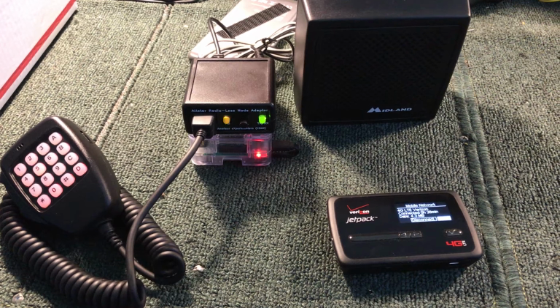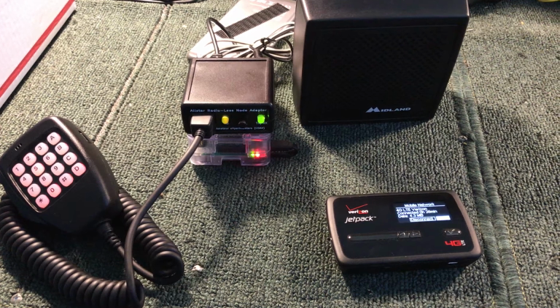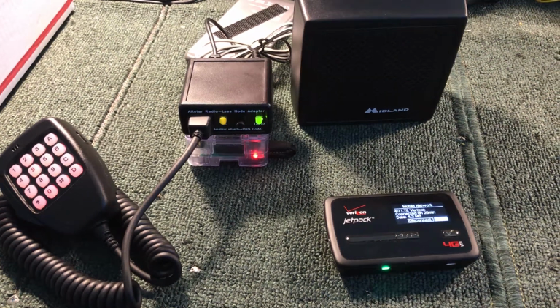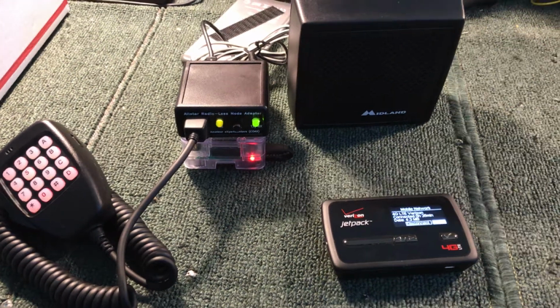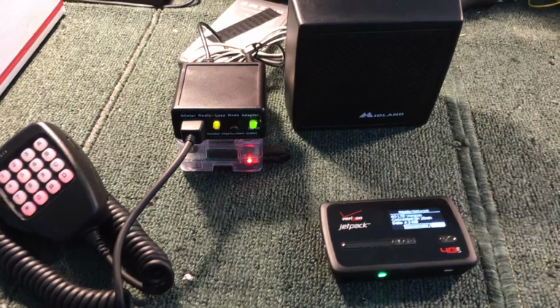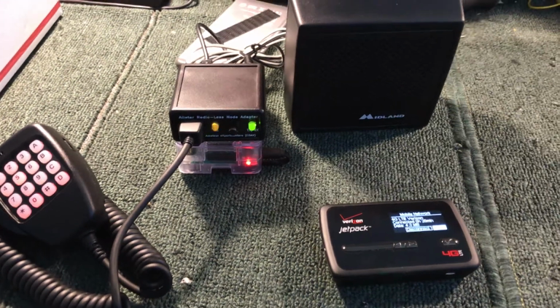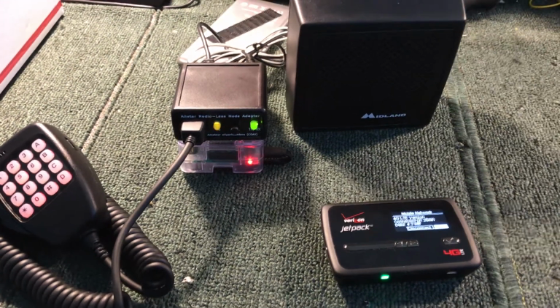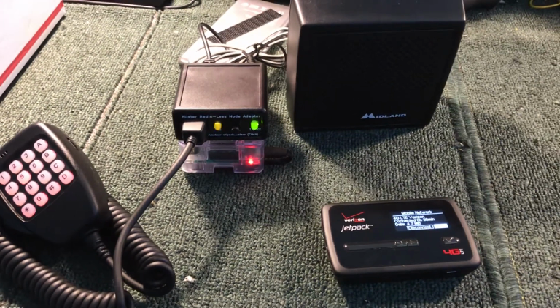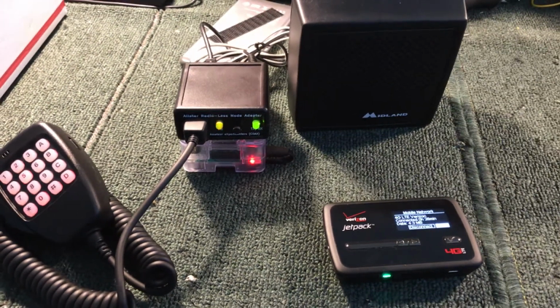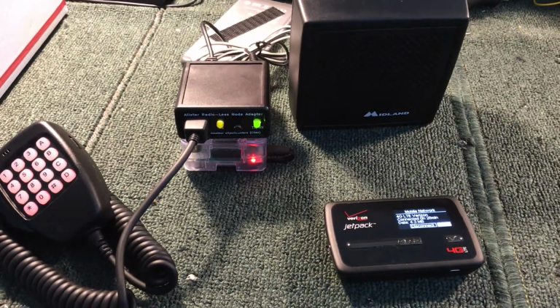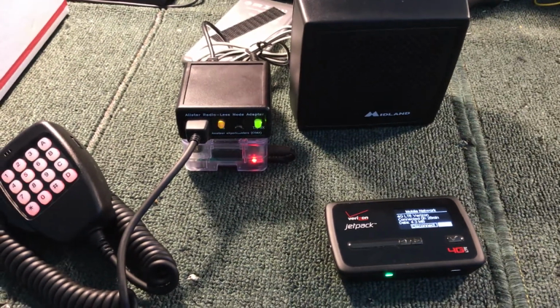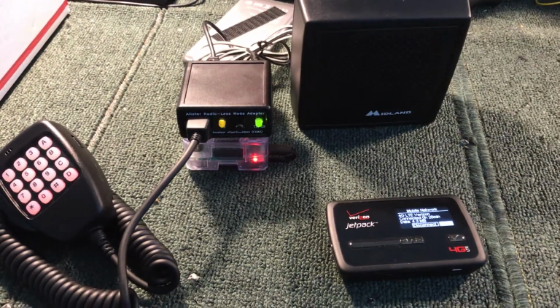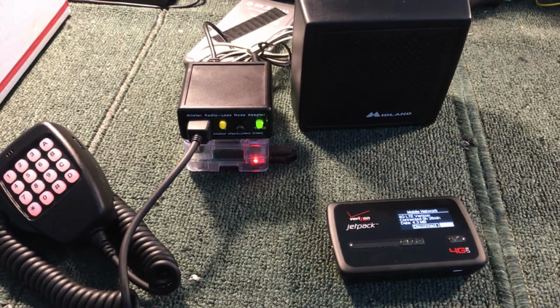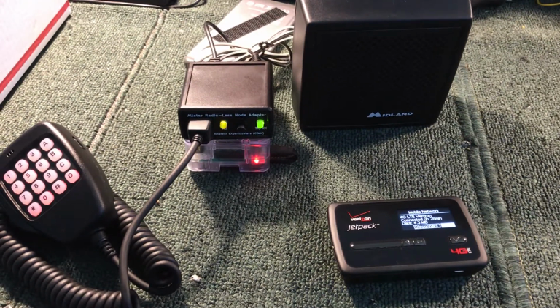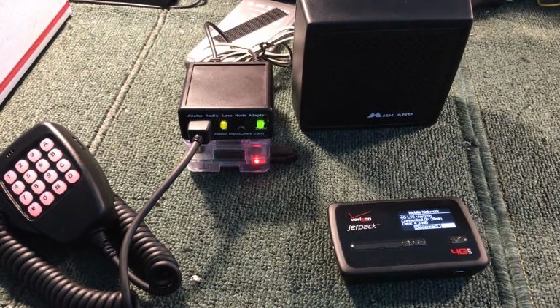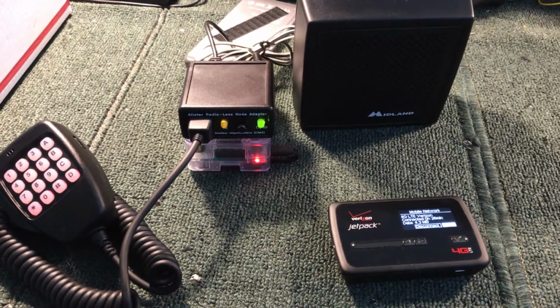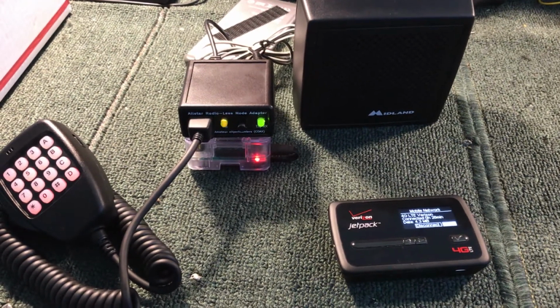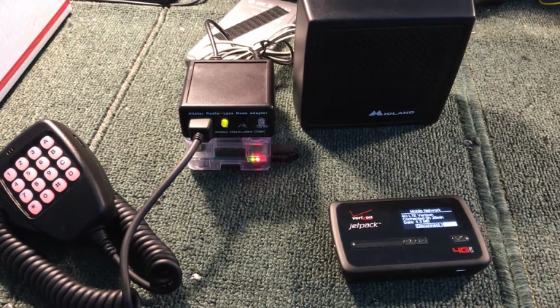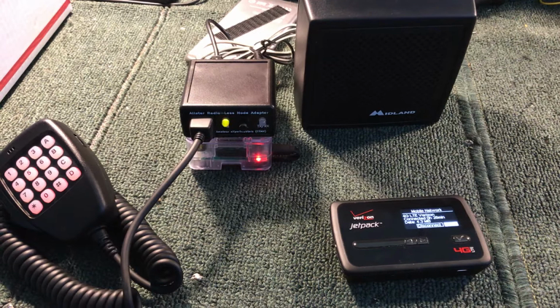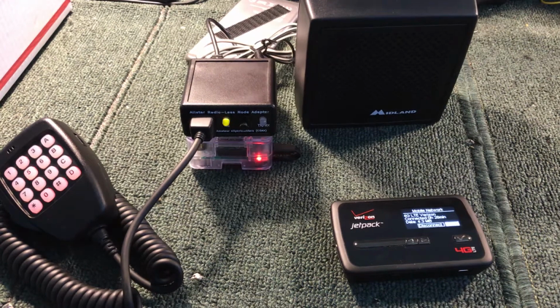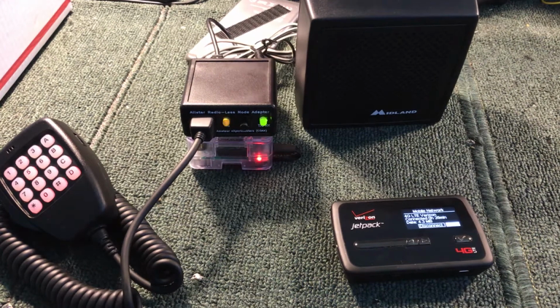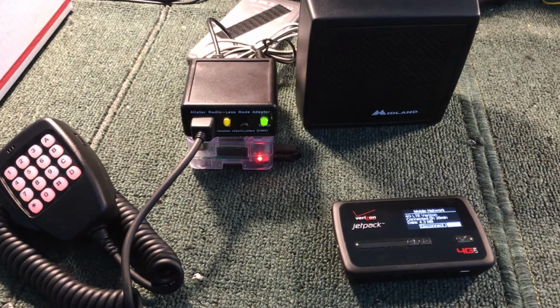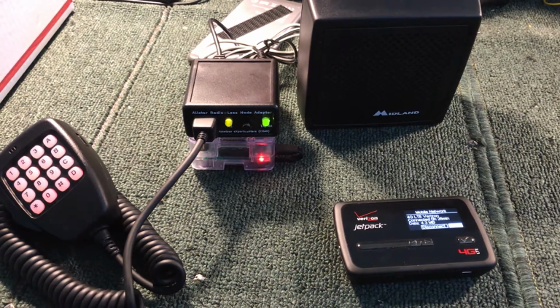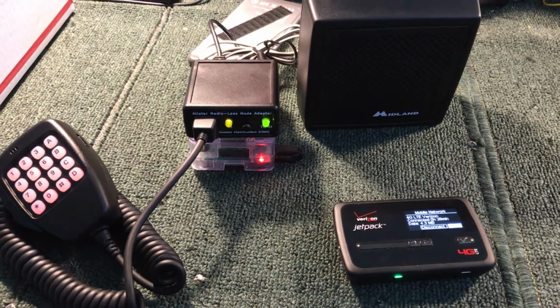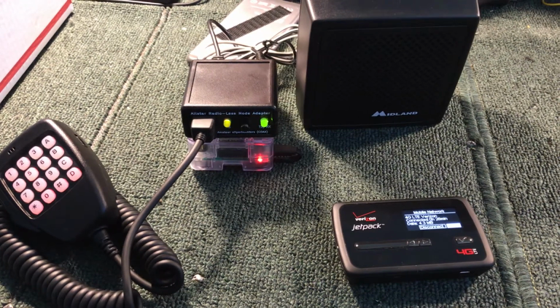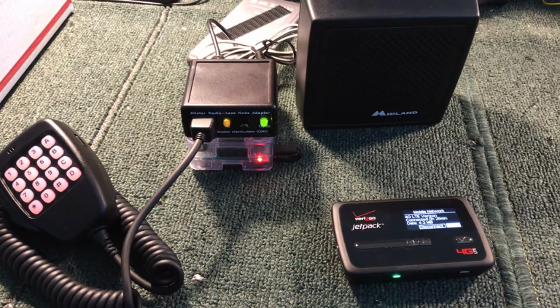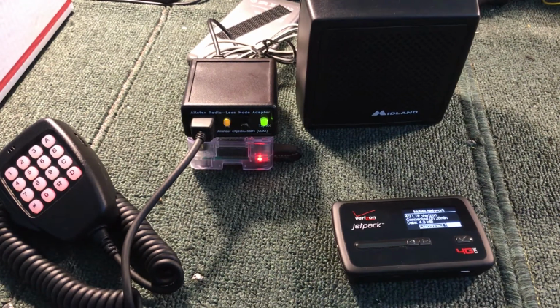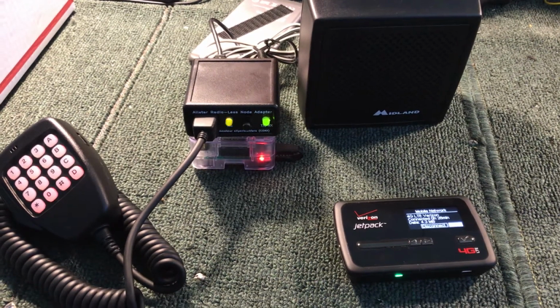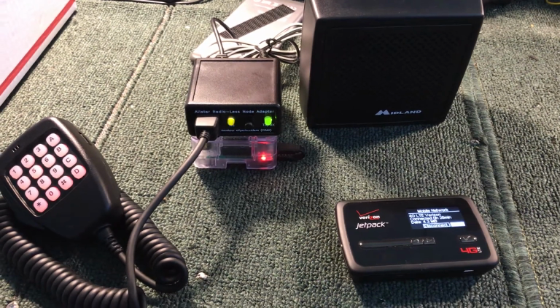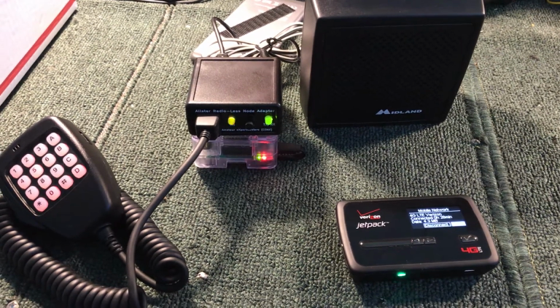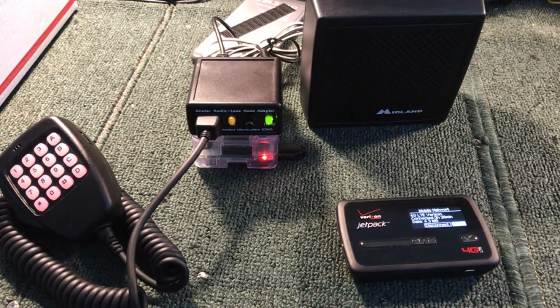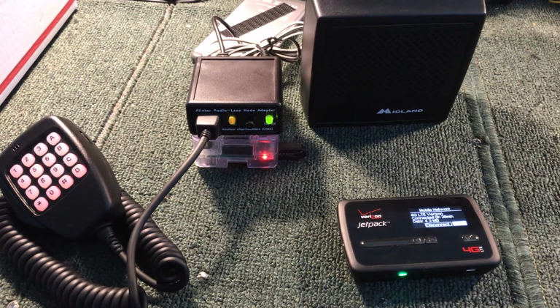Hey everybody, it's Chris, AB7BS in Eugene, Oregon, AllStarNodes.com.